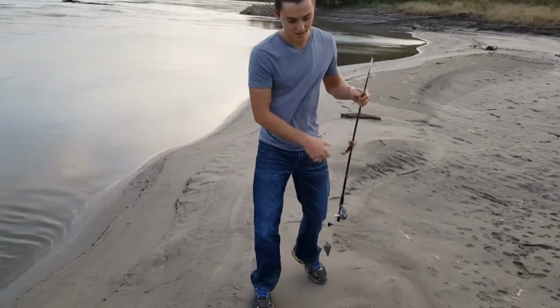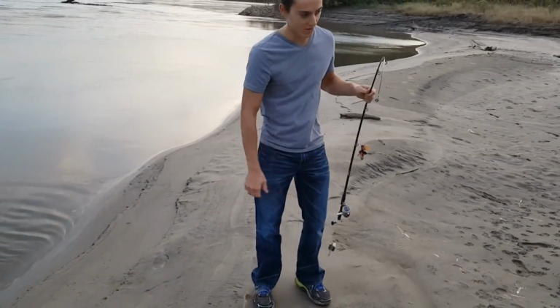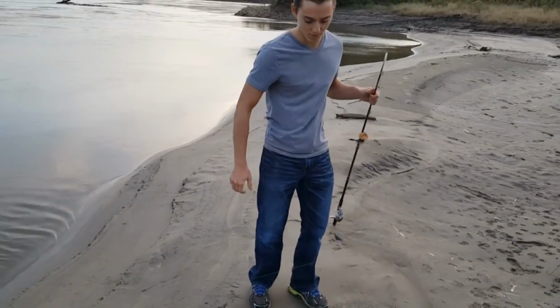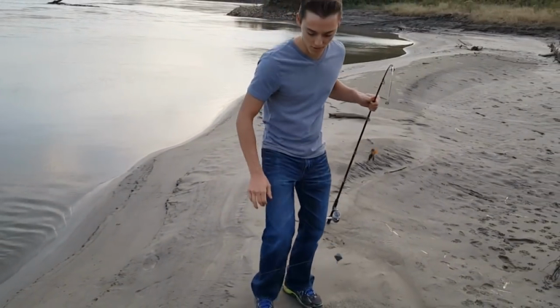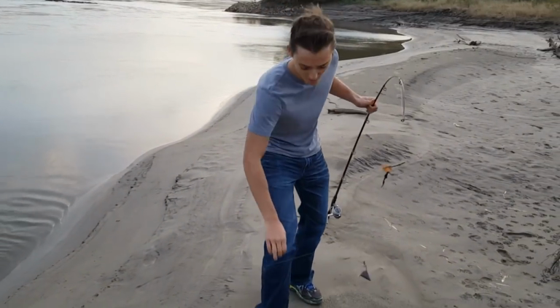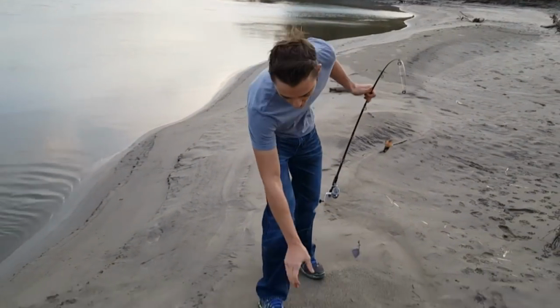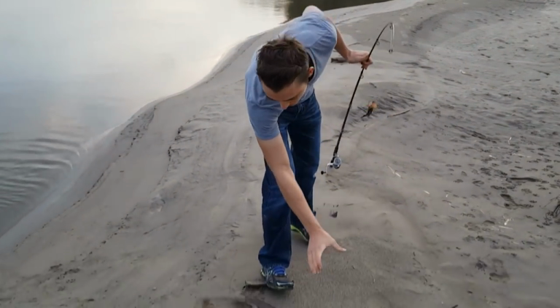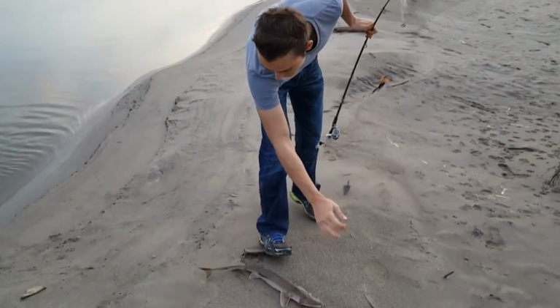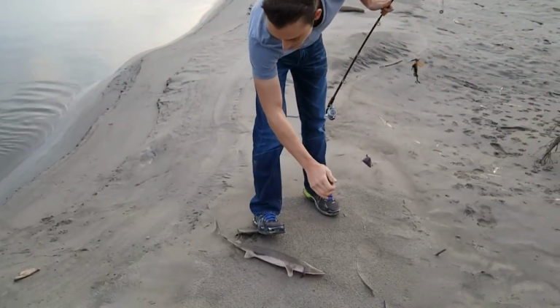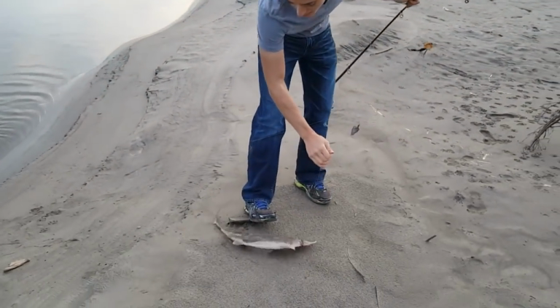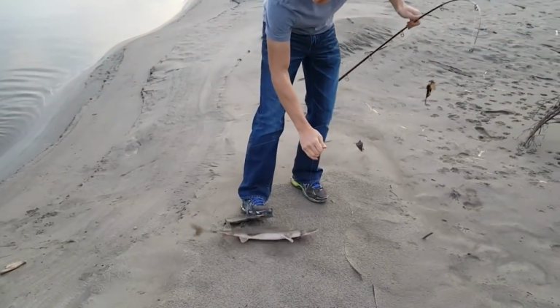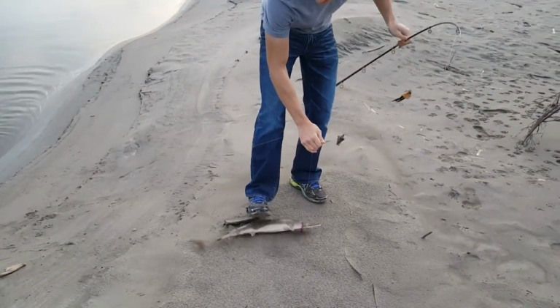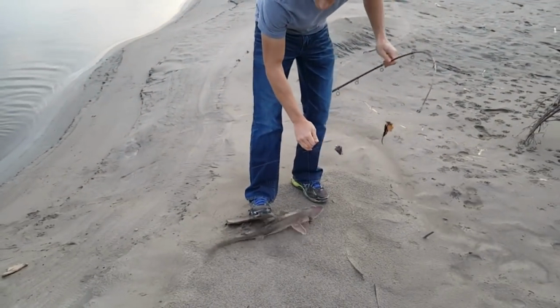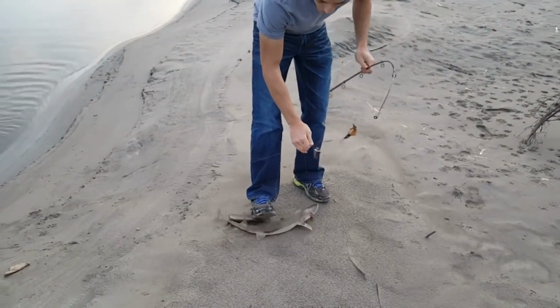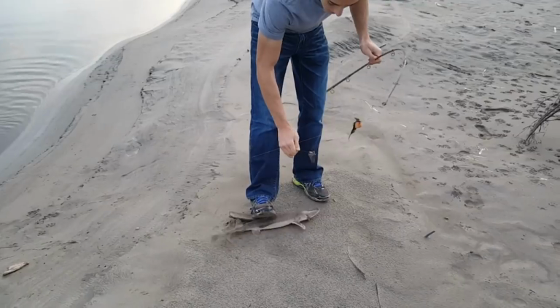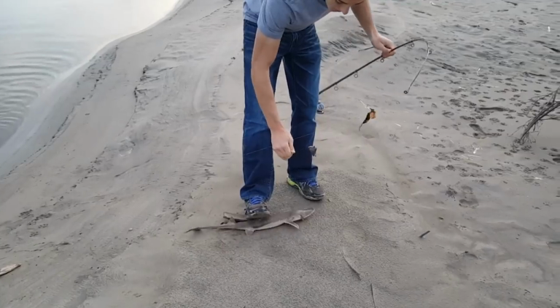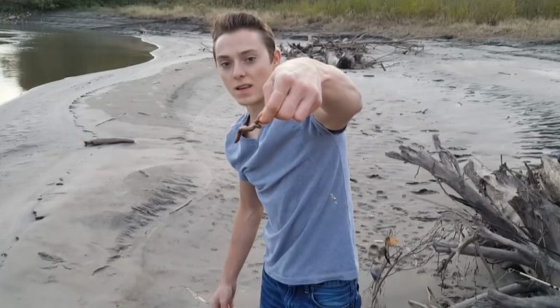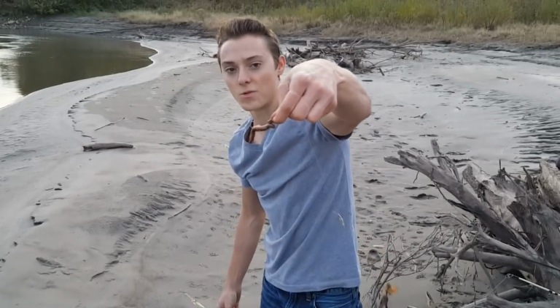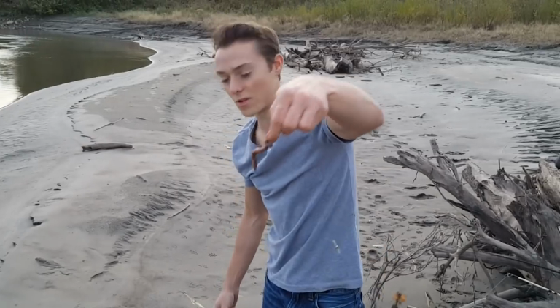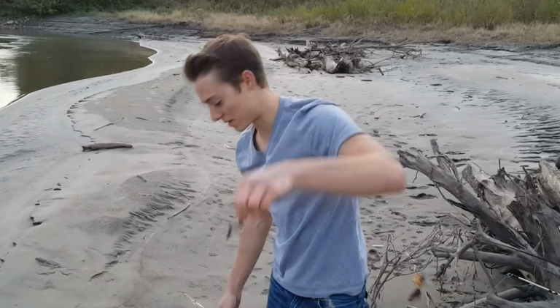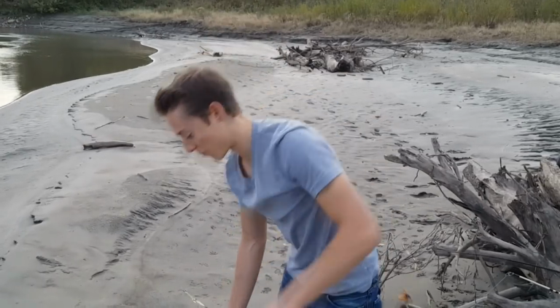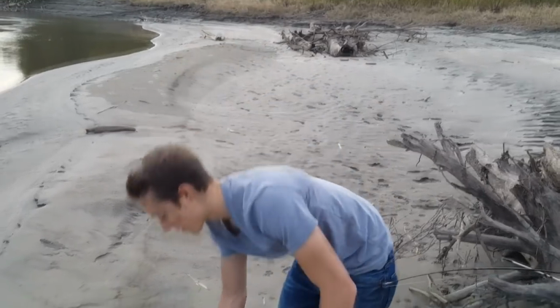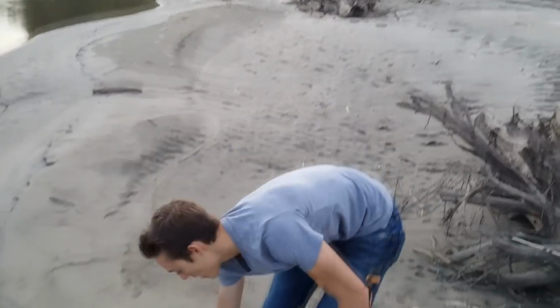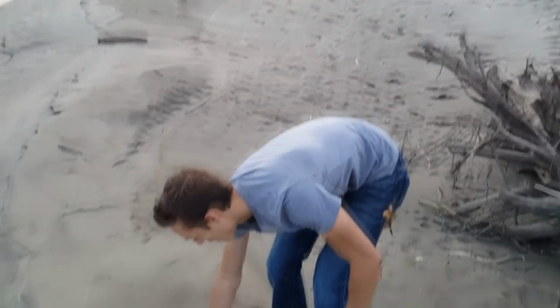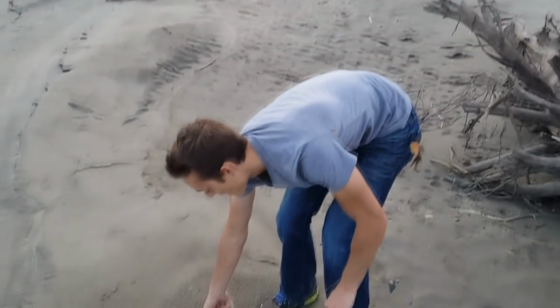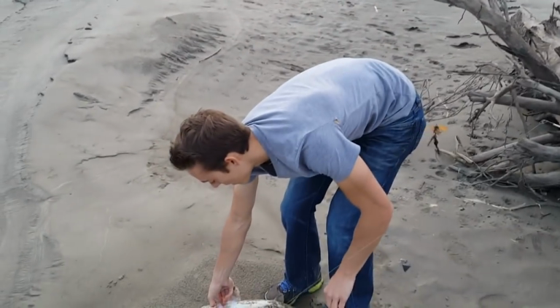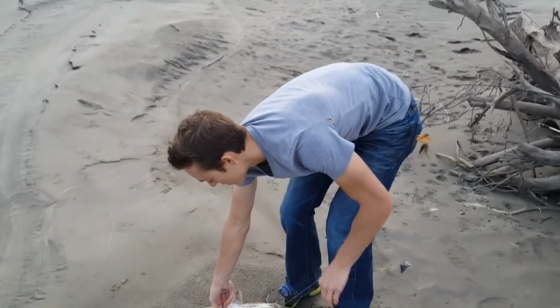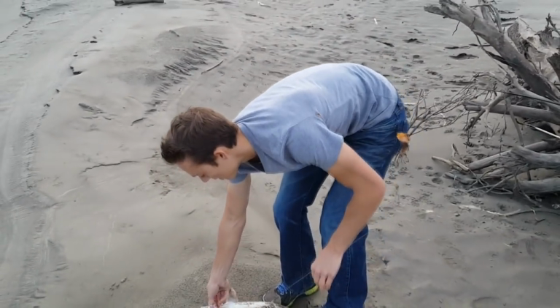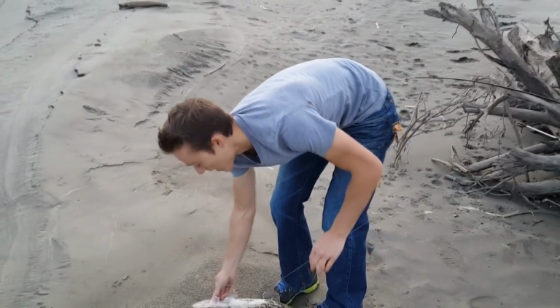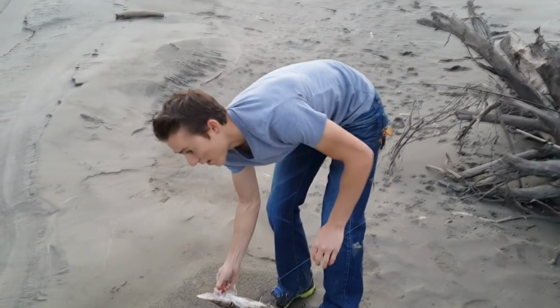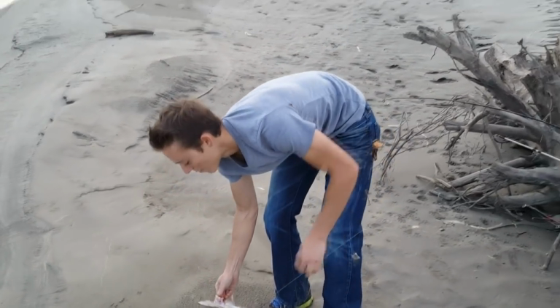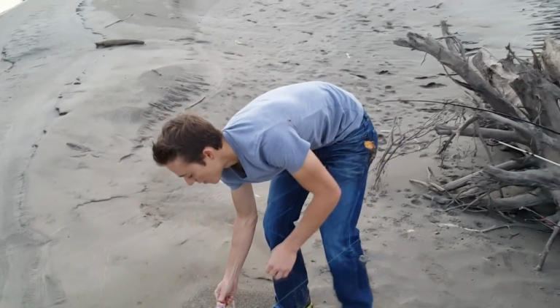Another shovel-nosed sturgeon. See, he's got that brown color. Size 1 hook and some worm. Let's check this guy back in the water.